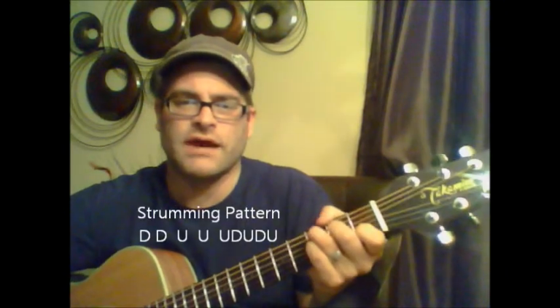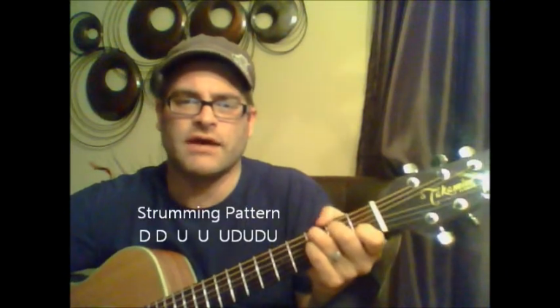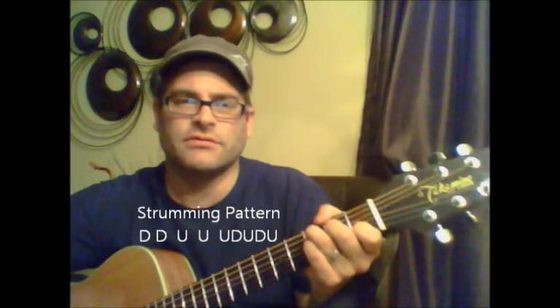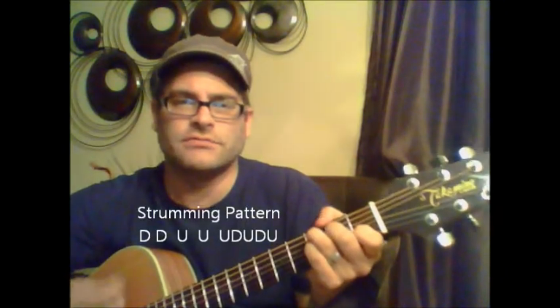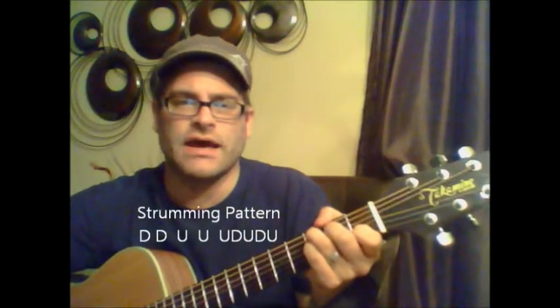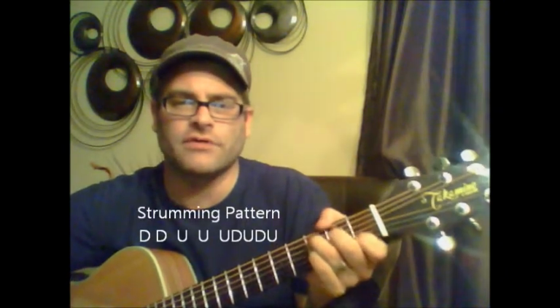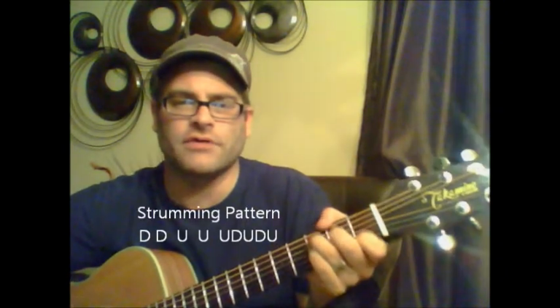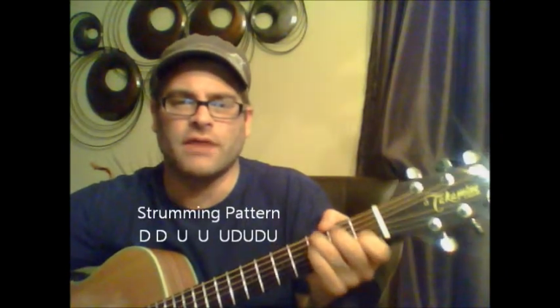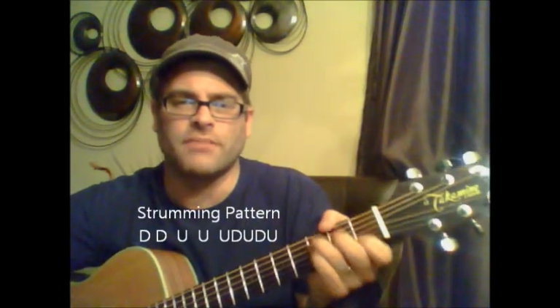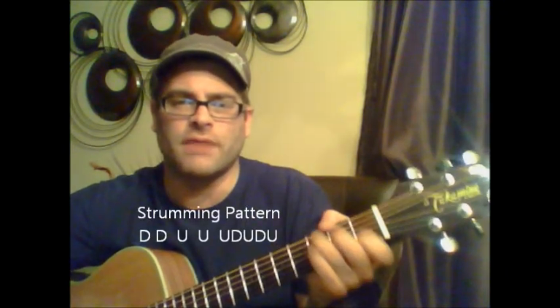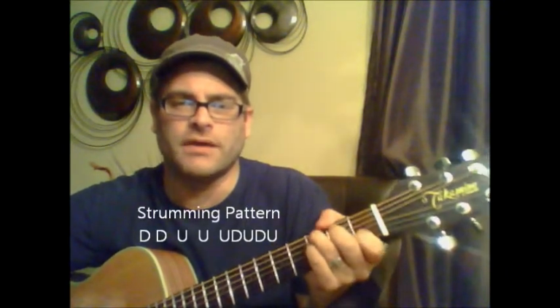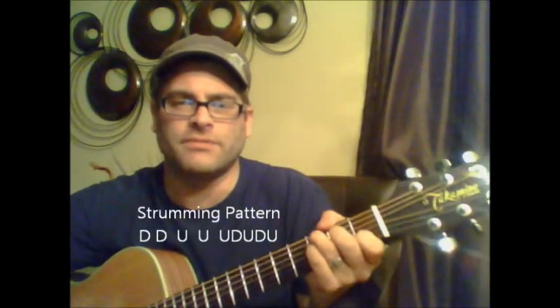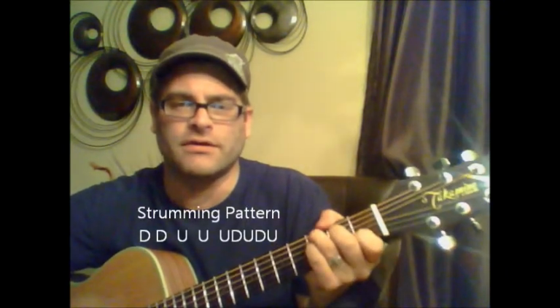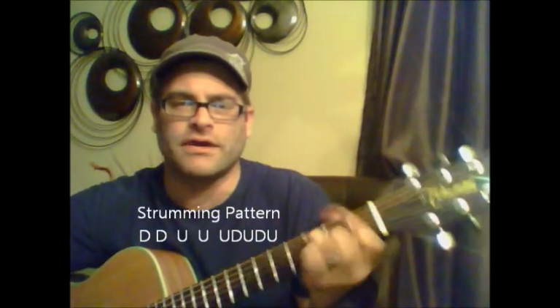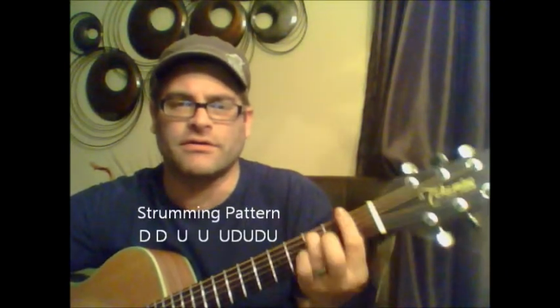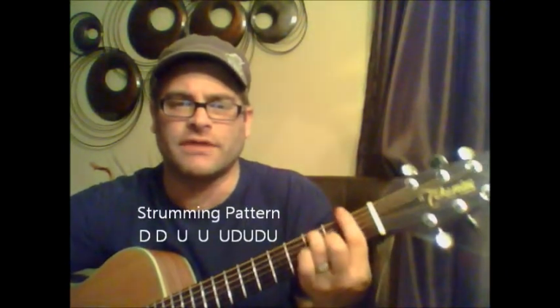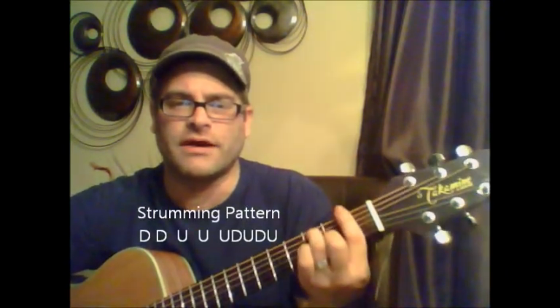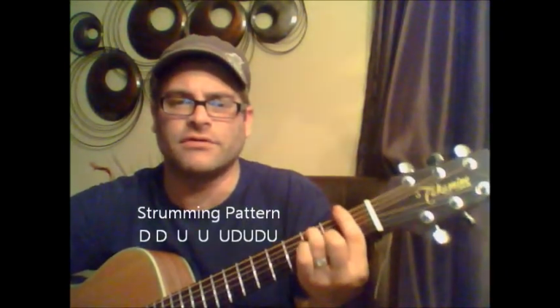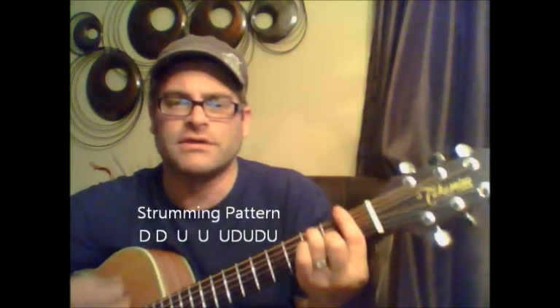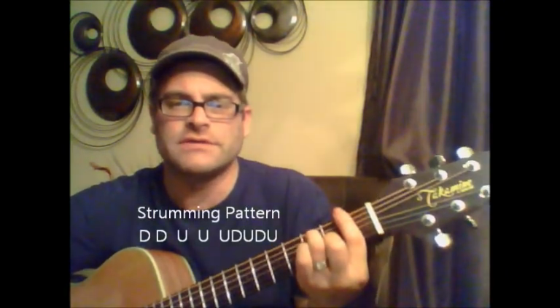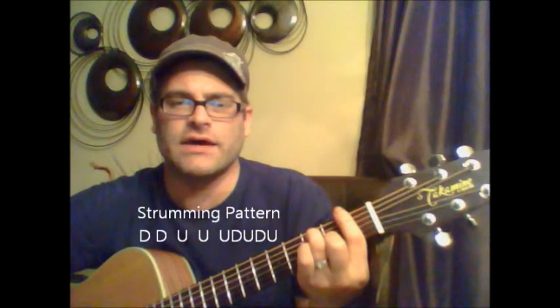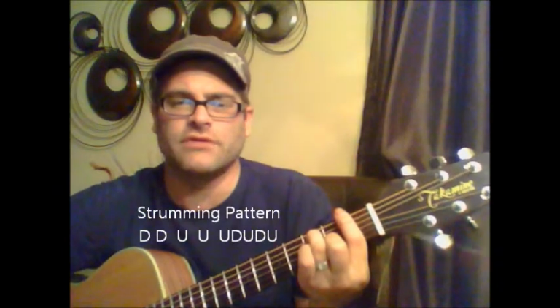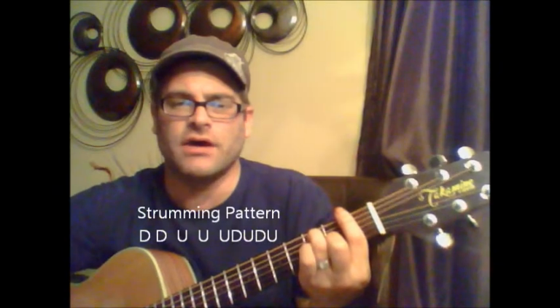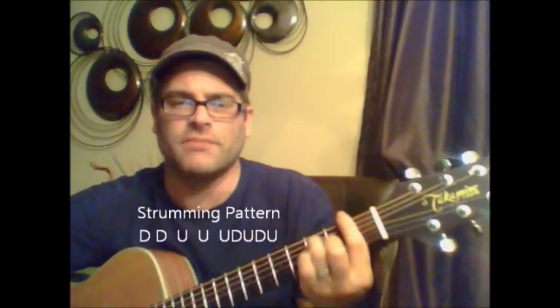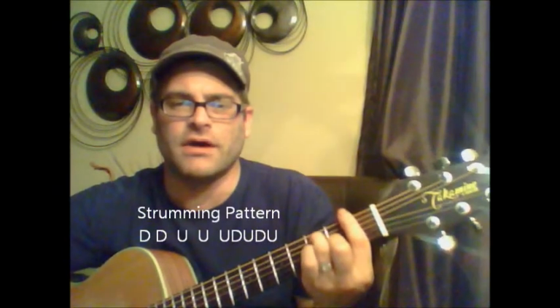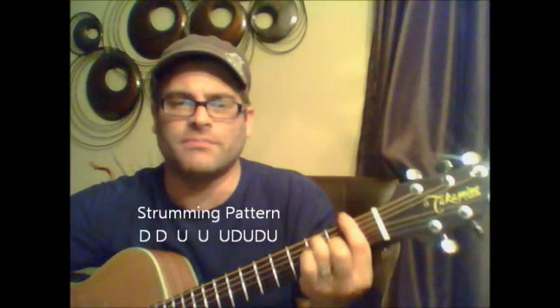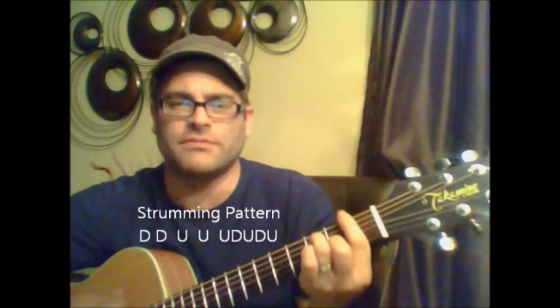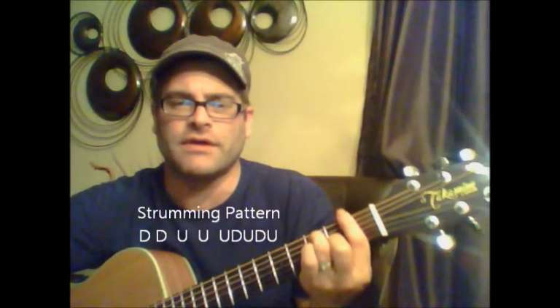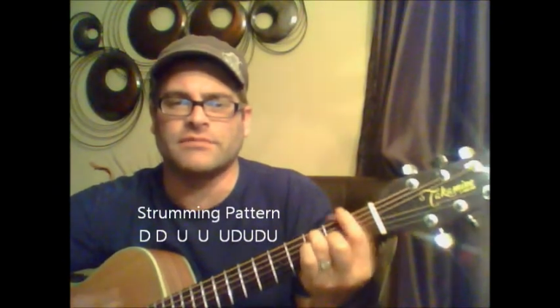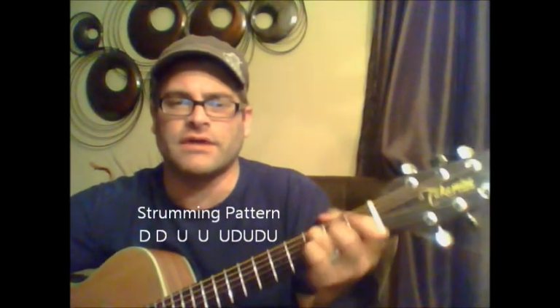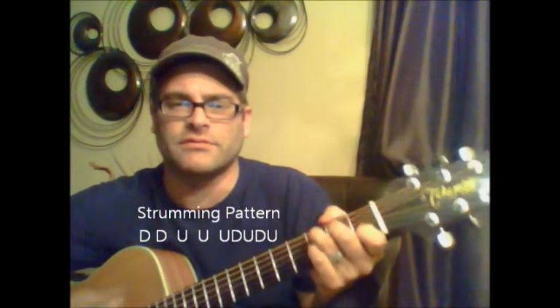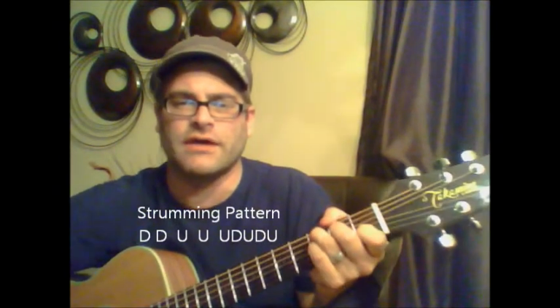Down, down, up, up, up, down, up, down, down, down, down, up, up, down, up, down, down, down.